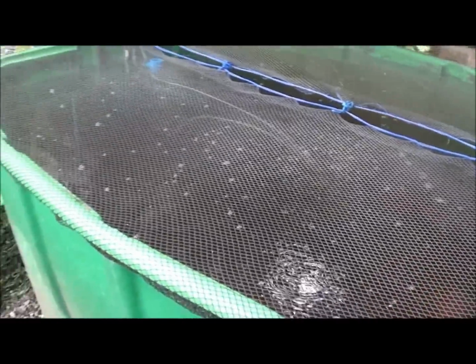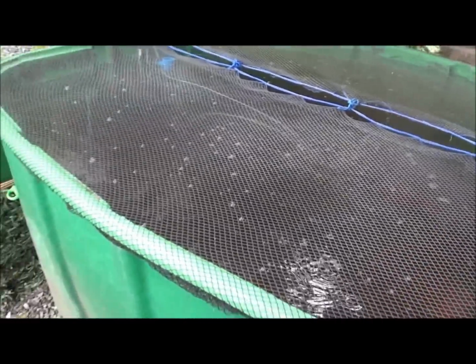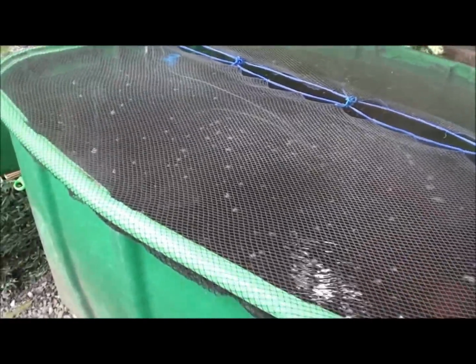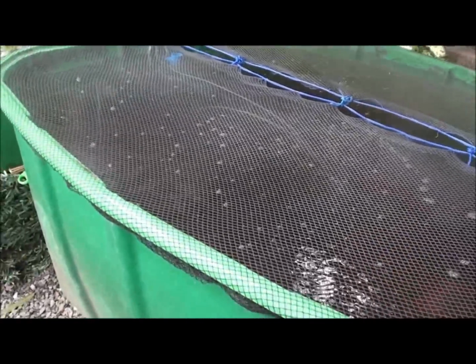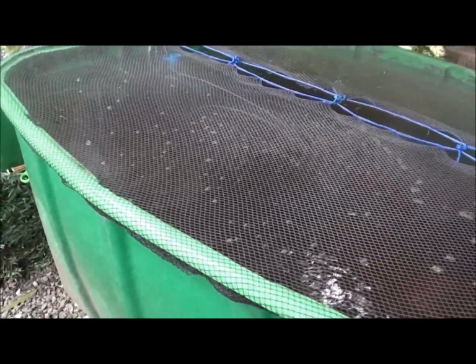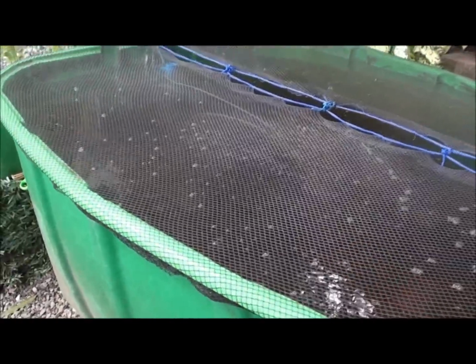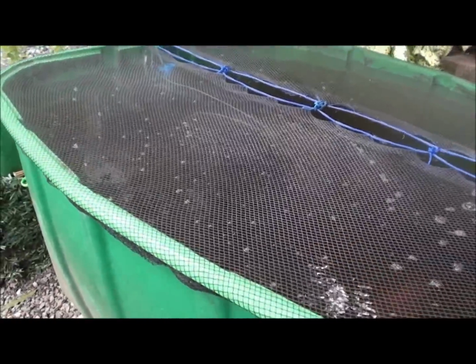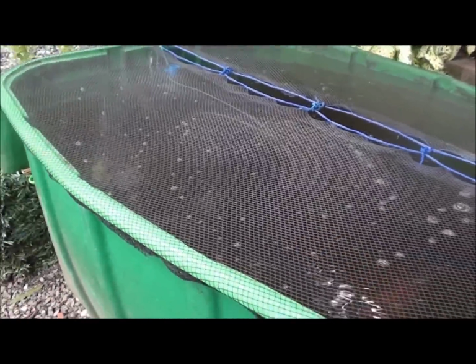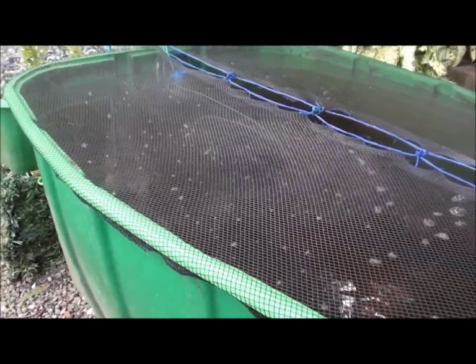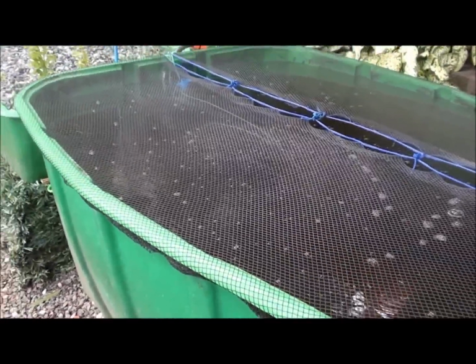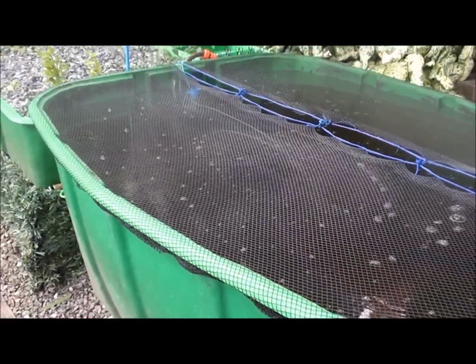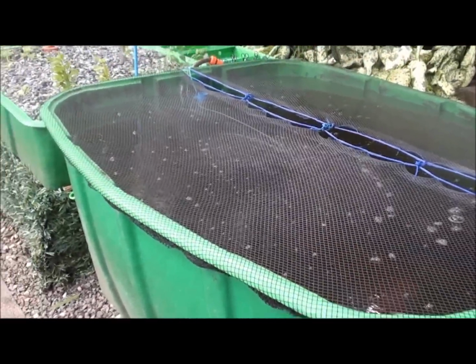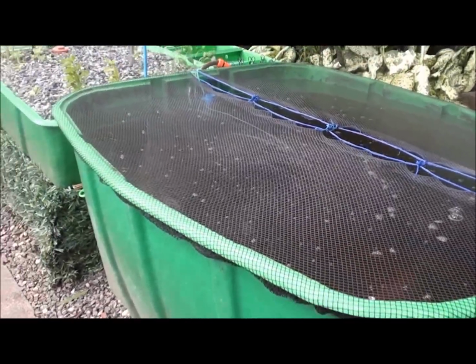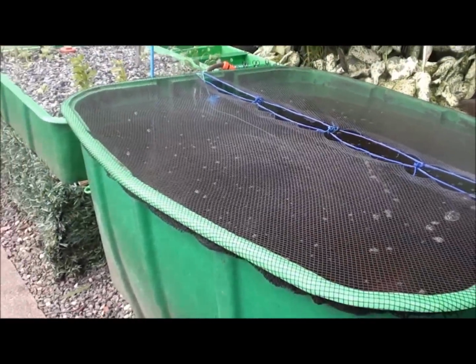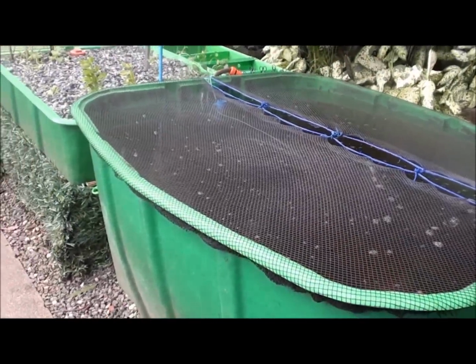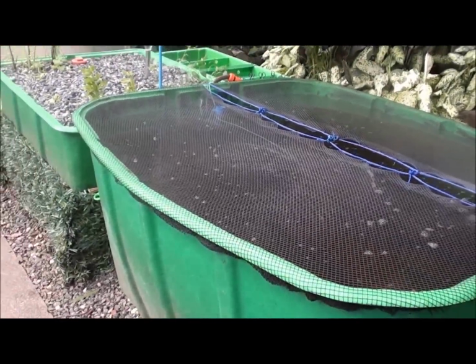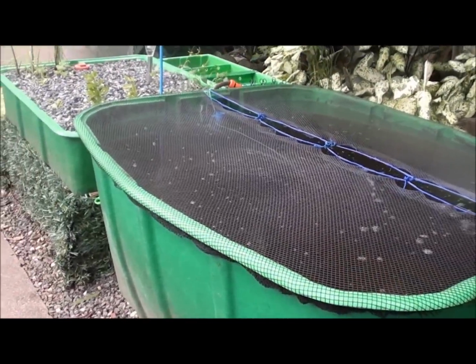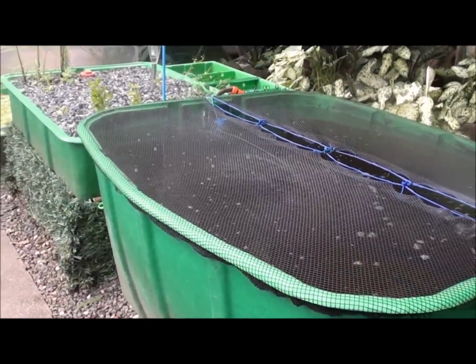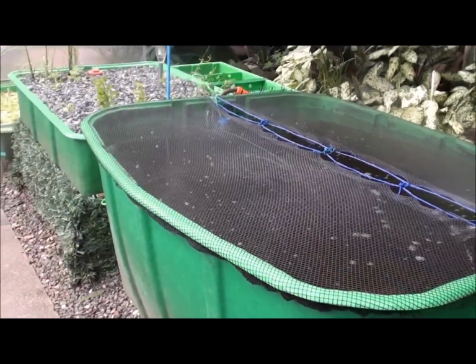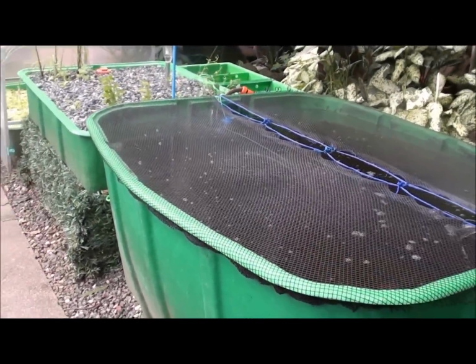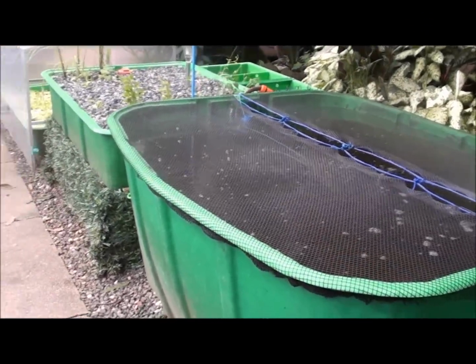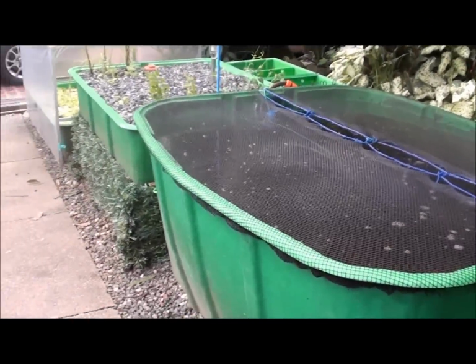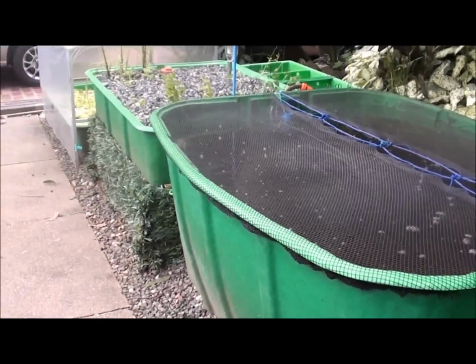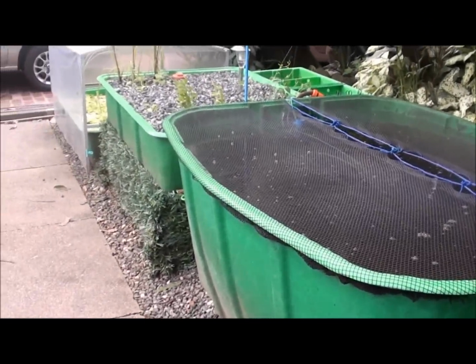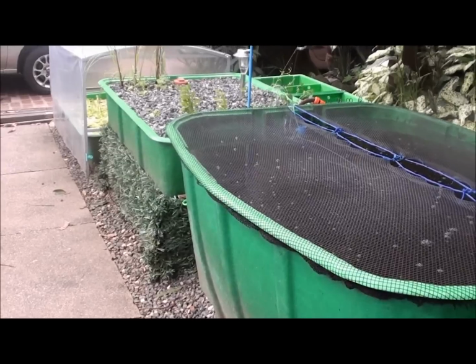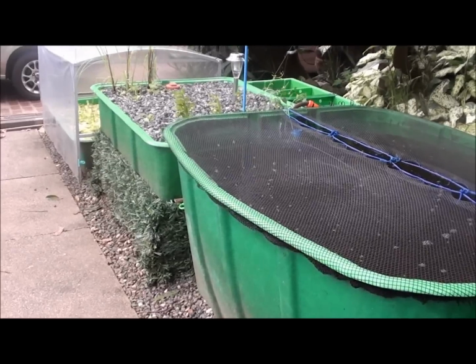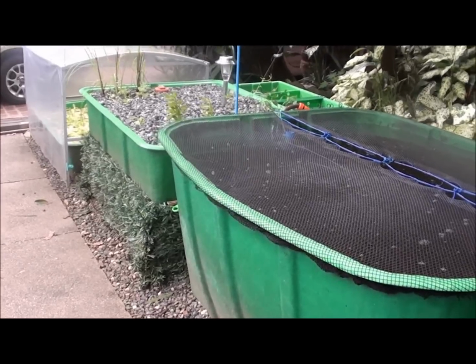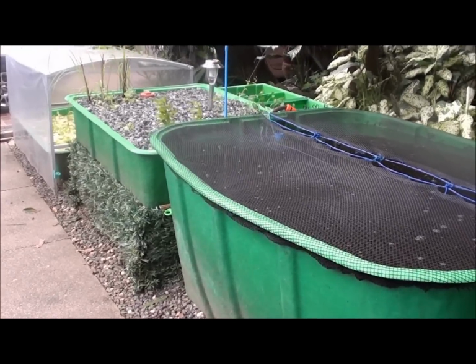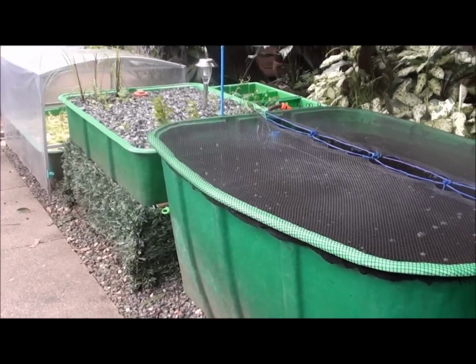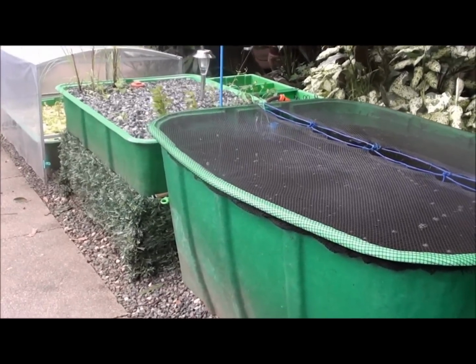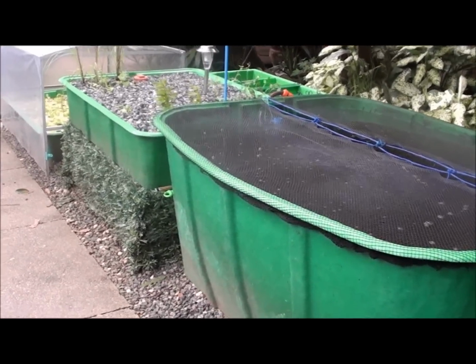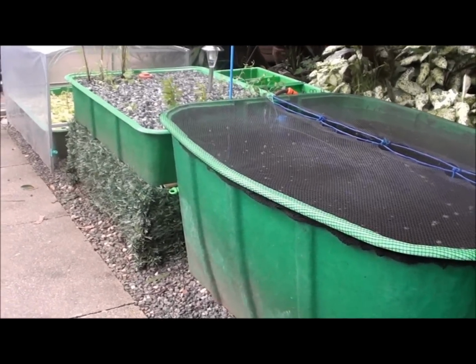So there you have it — the Maid Cascade System with added filtration.